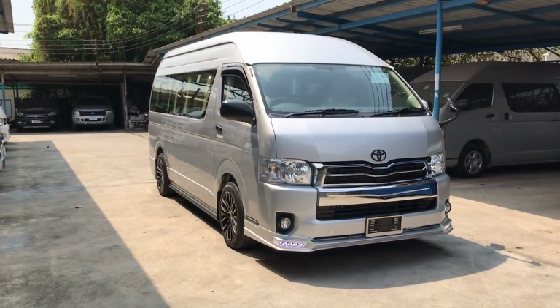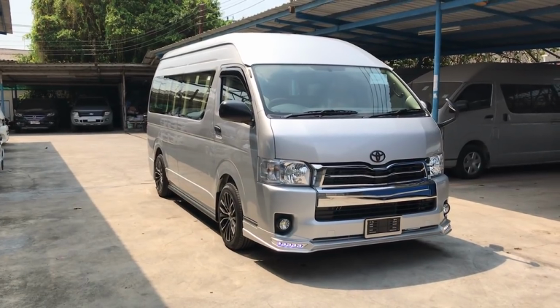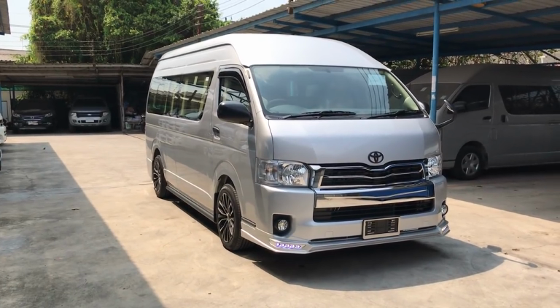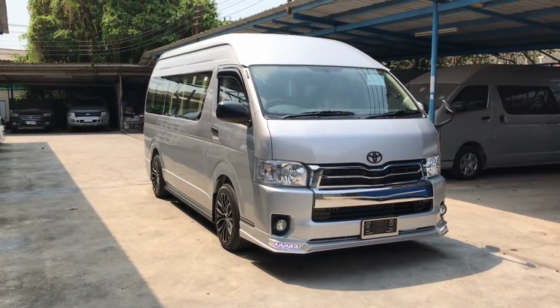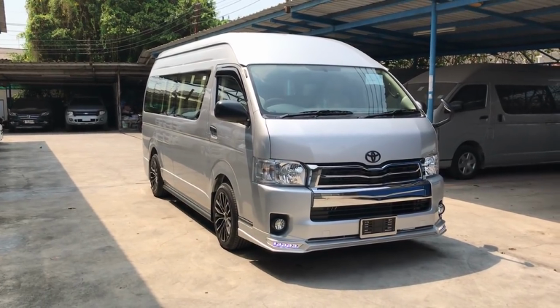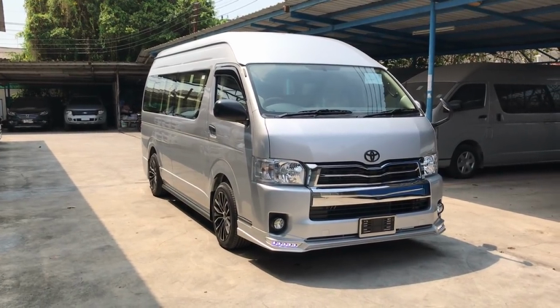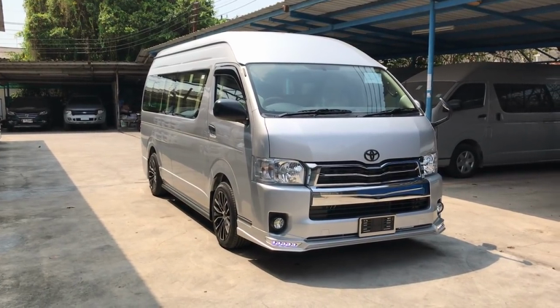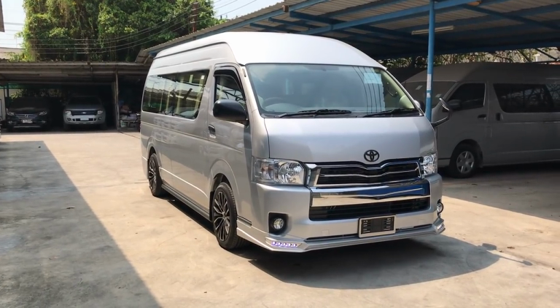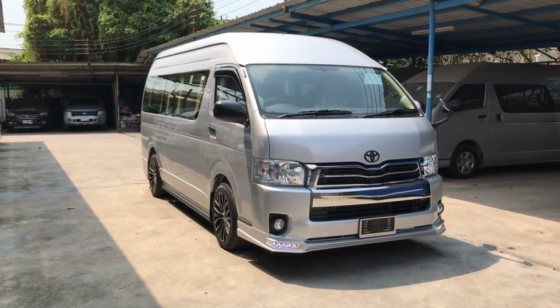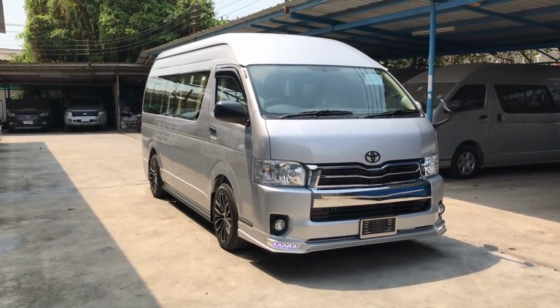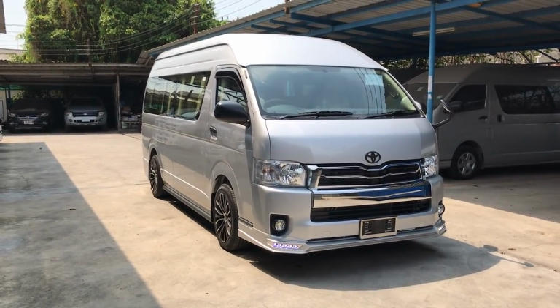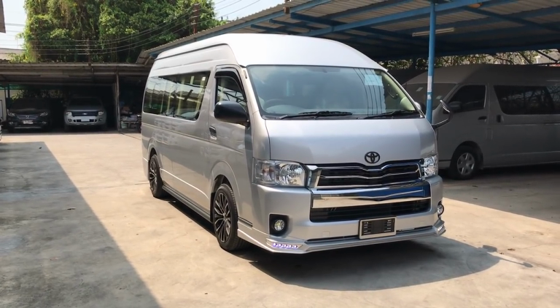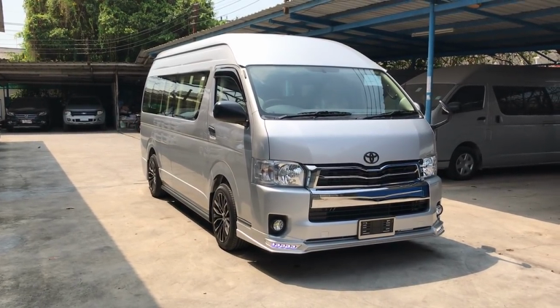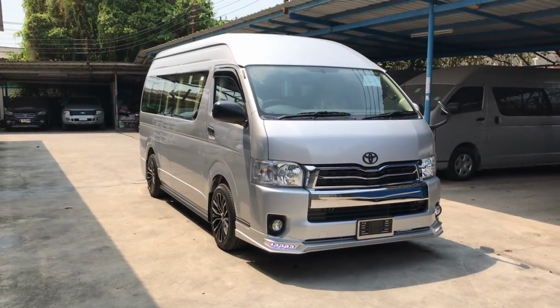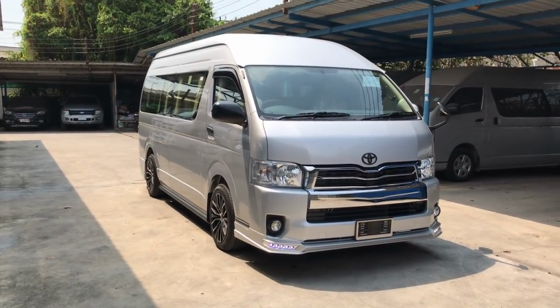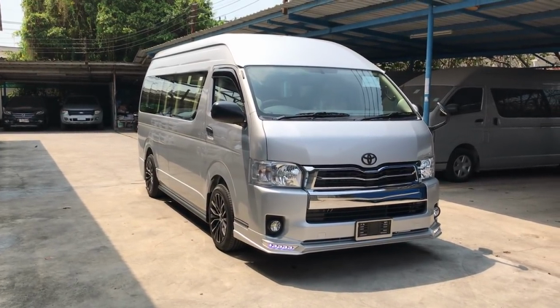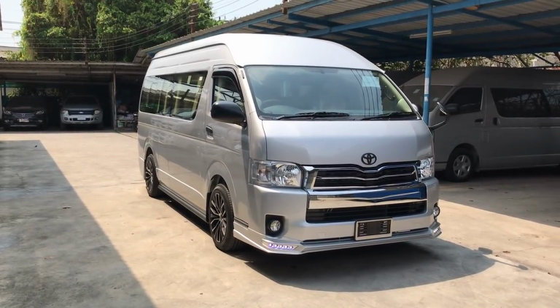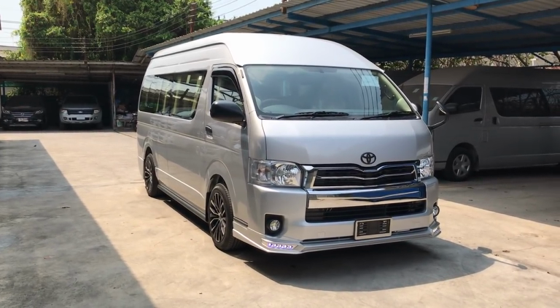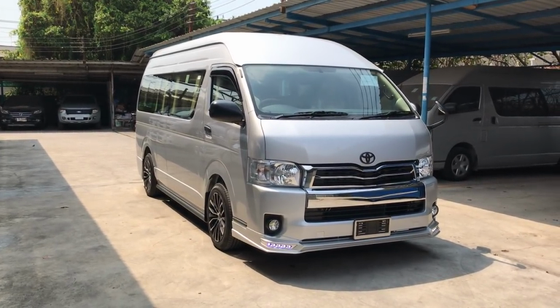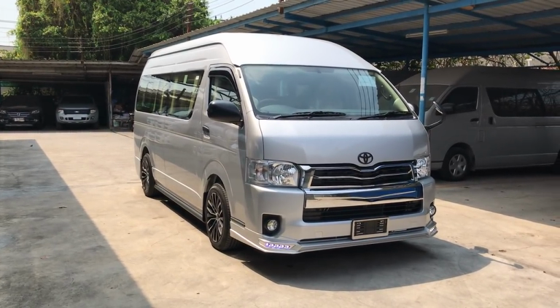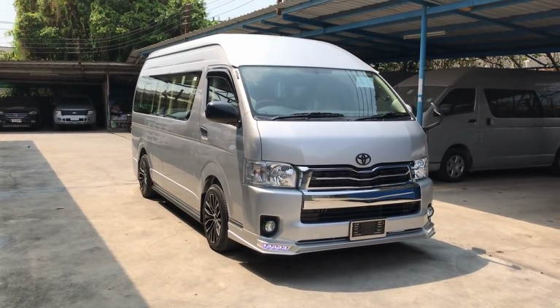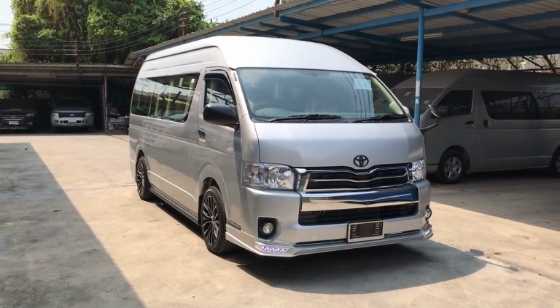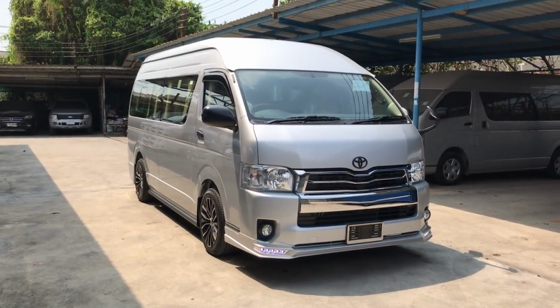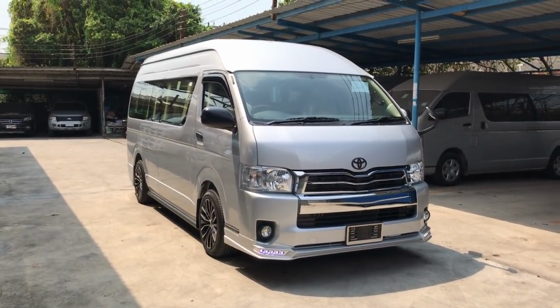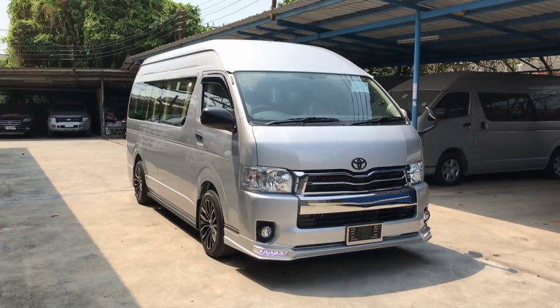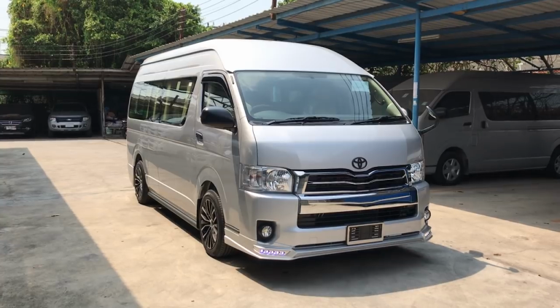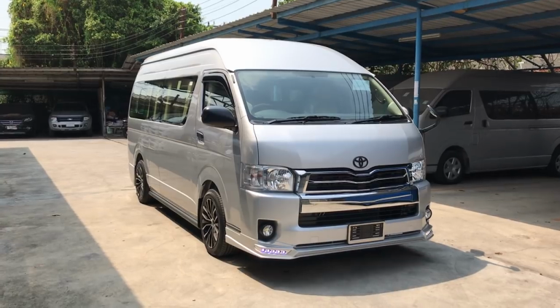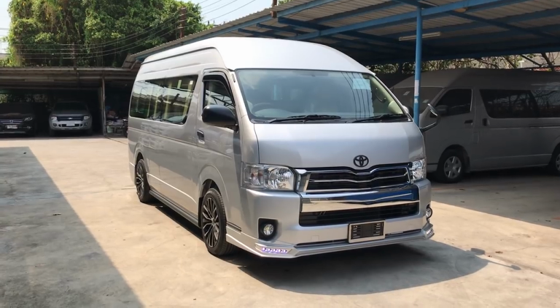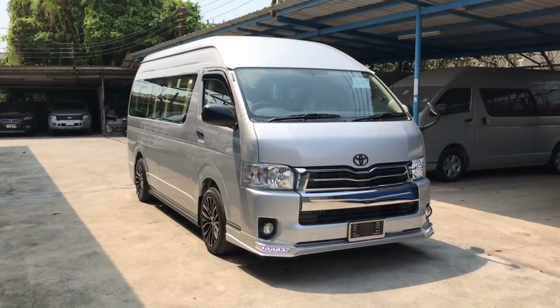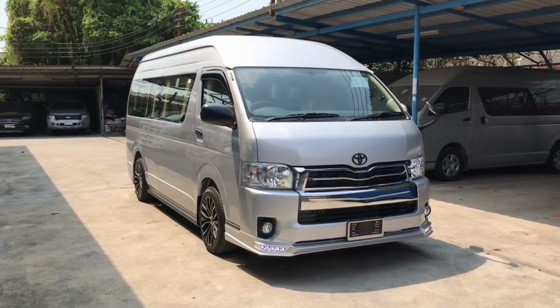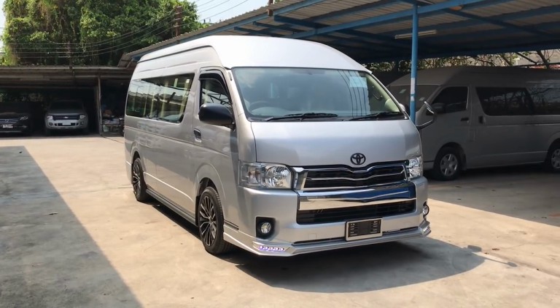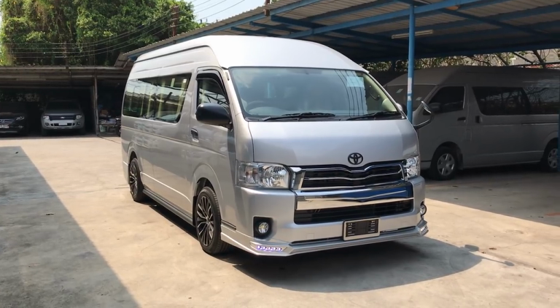Hello, this is the full review of the Super VIP car.